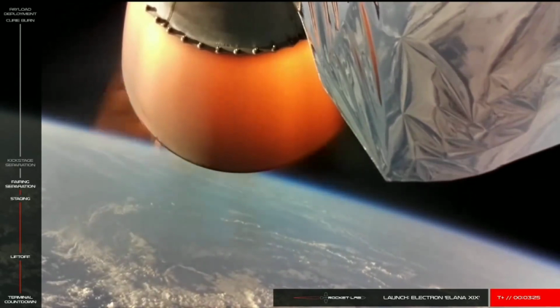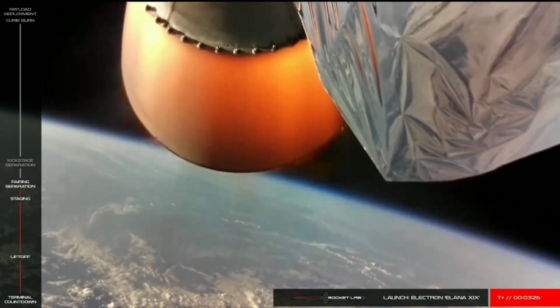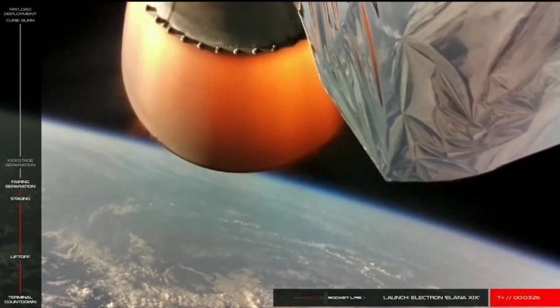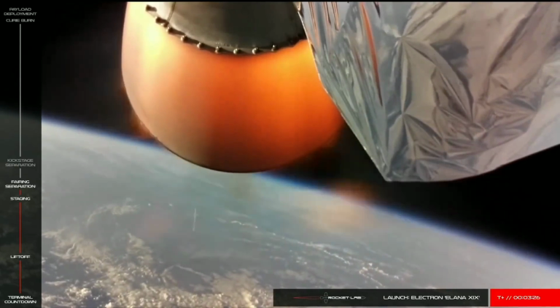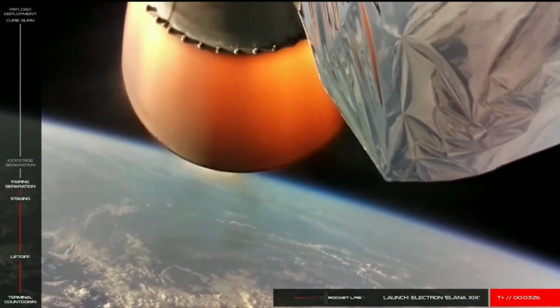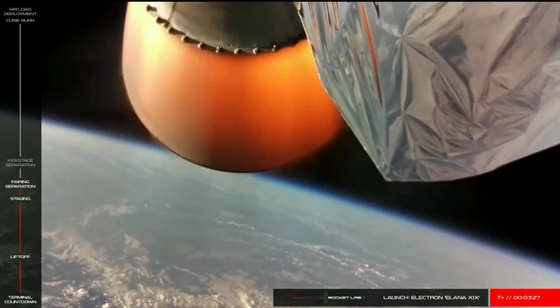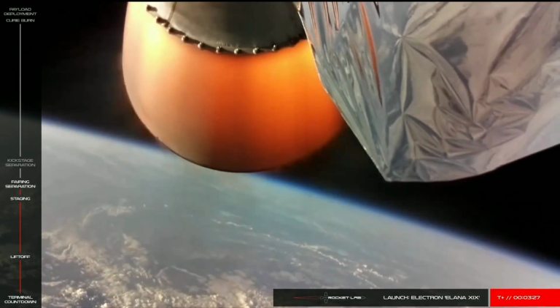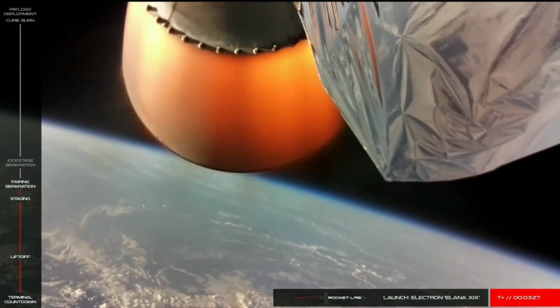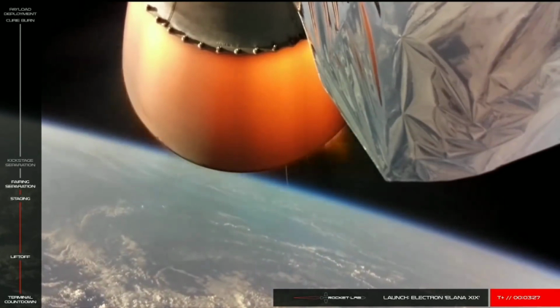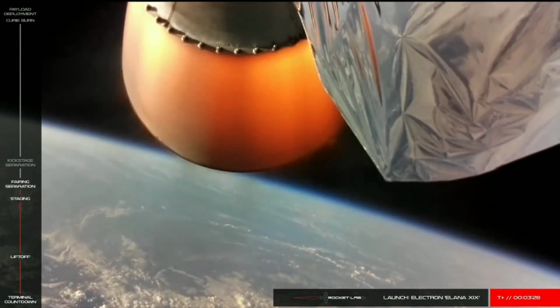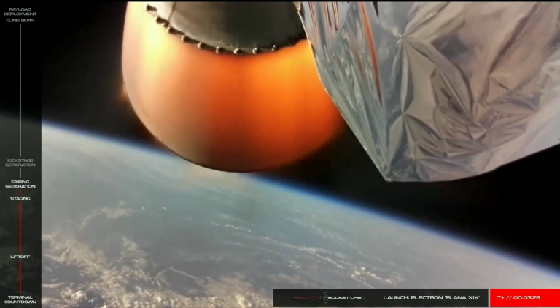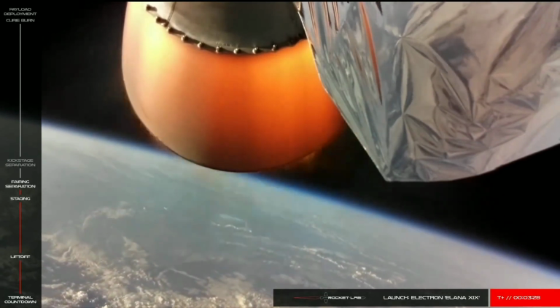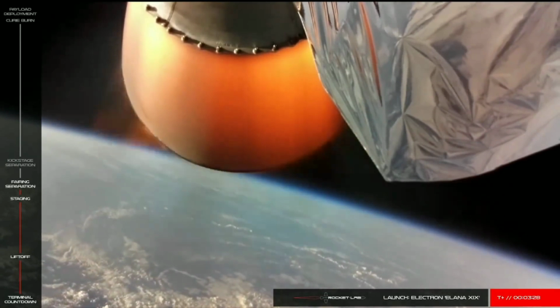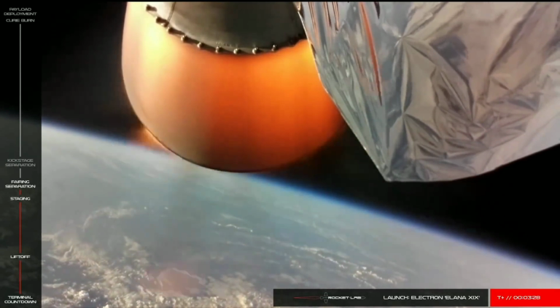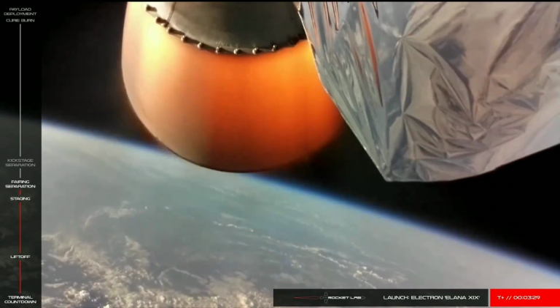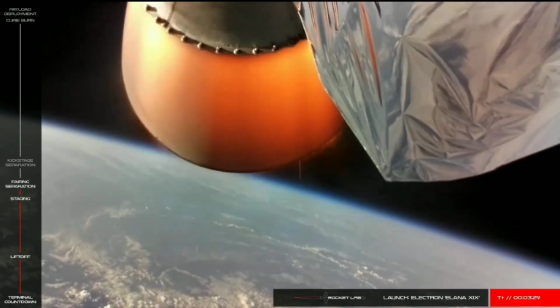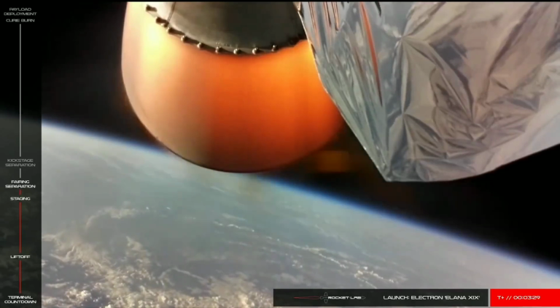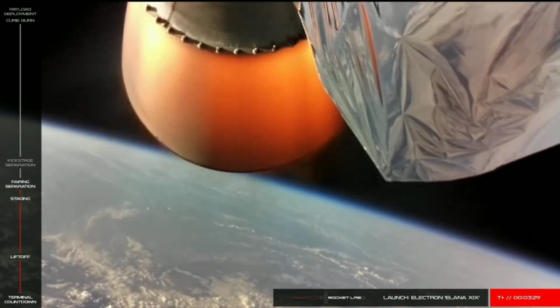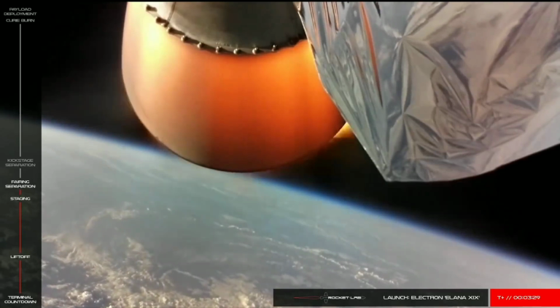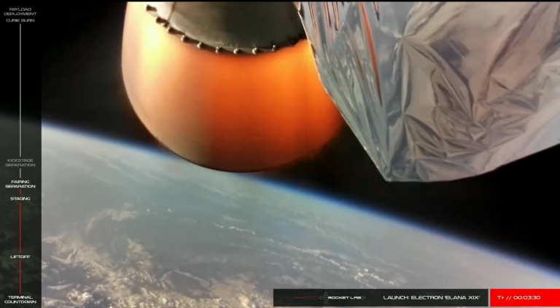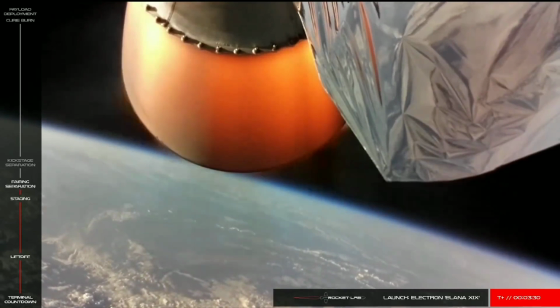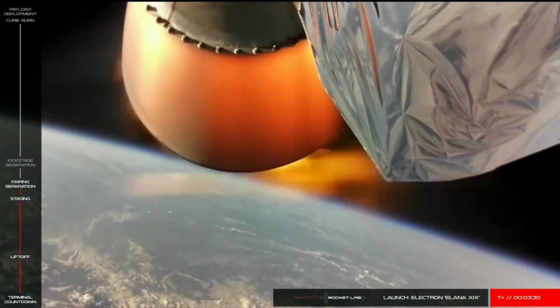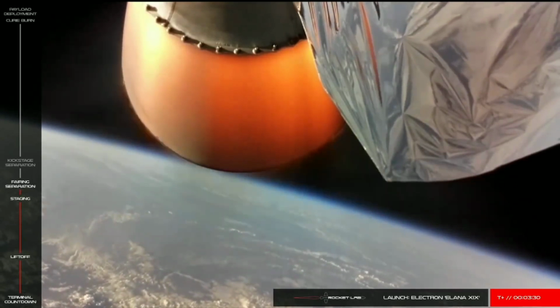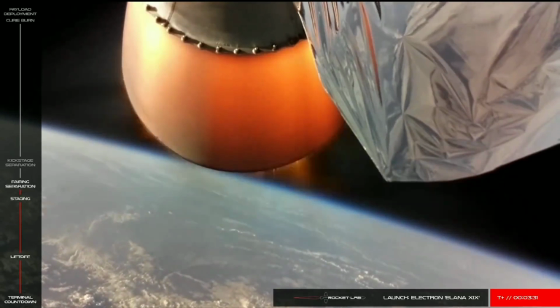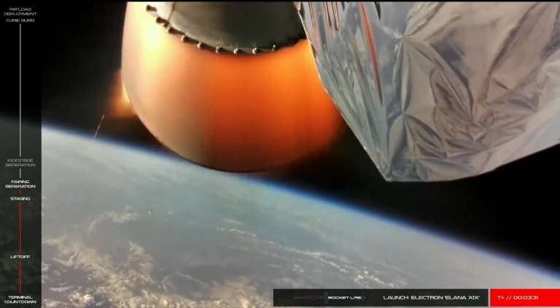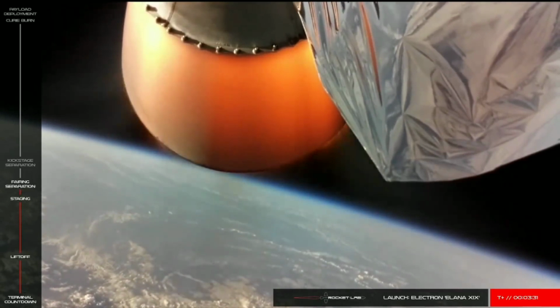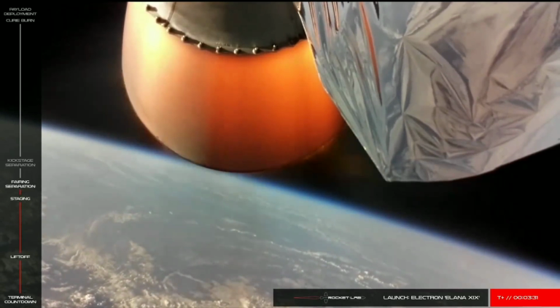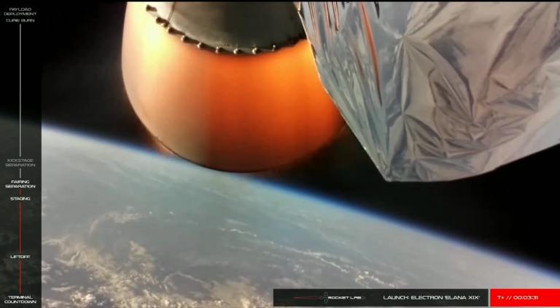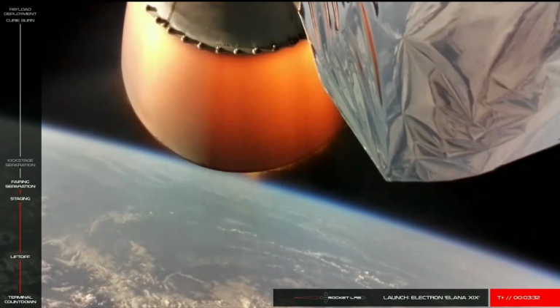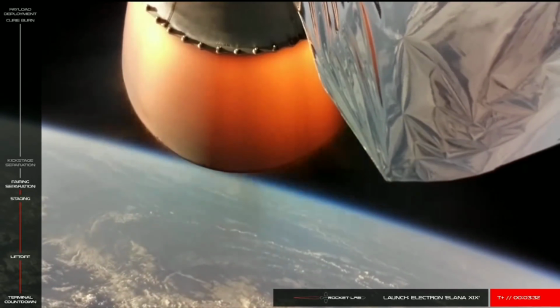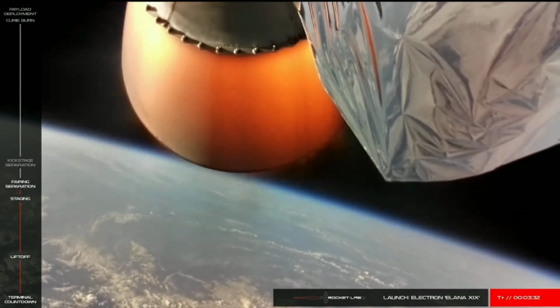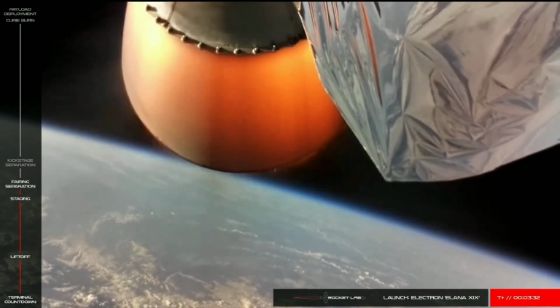Electron's second stage is now on its way to orbit. We'll listen in for the call that Electron is orbital at approximately 9 minutes into flight.